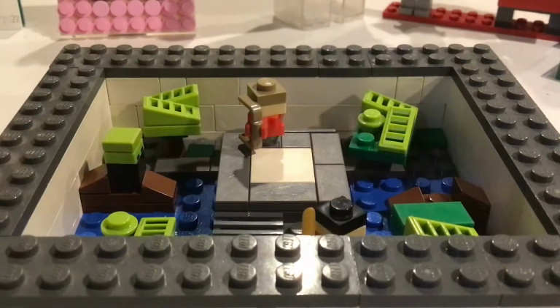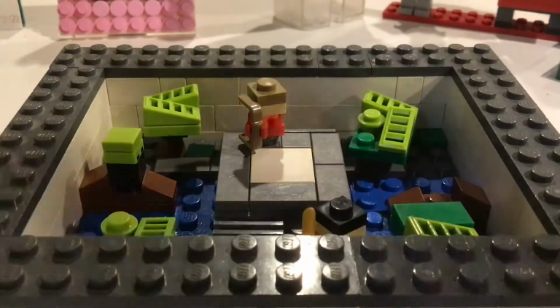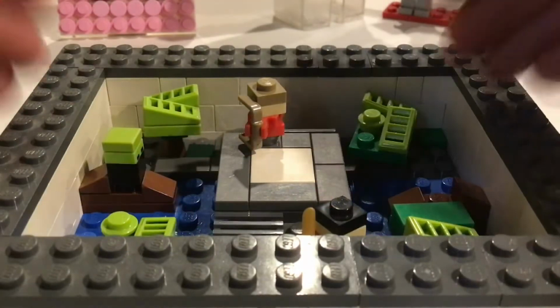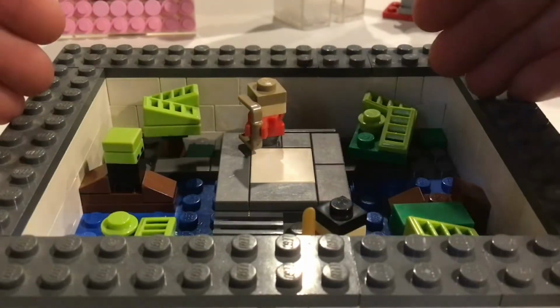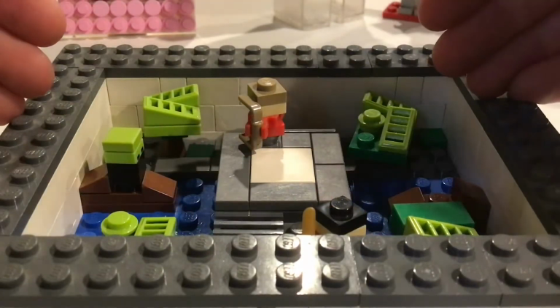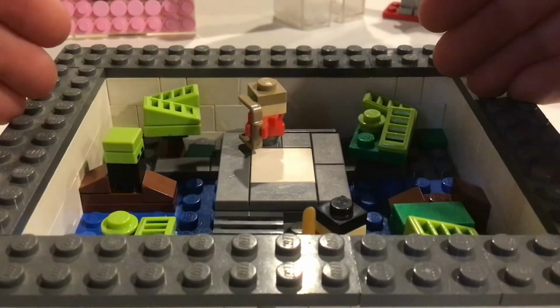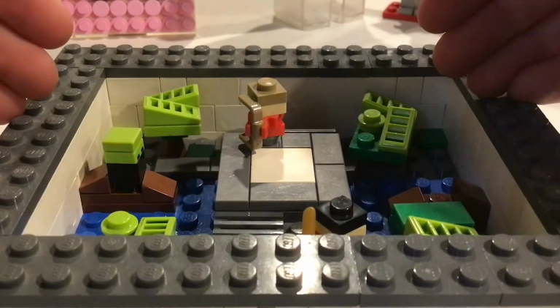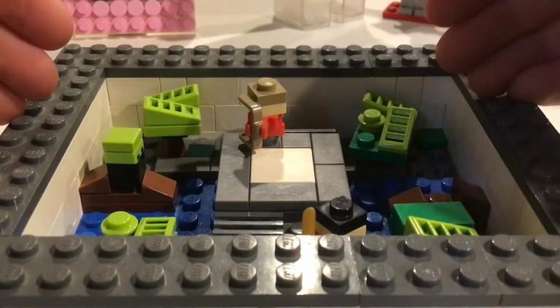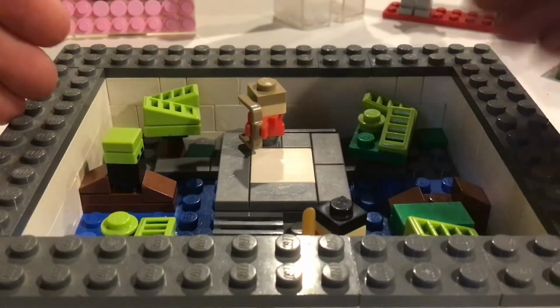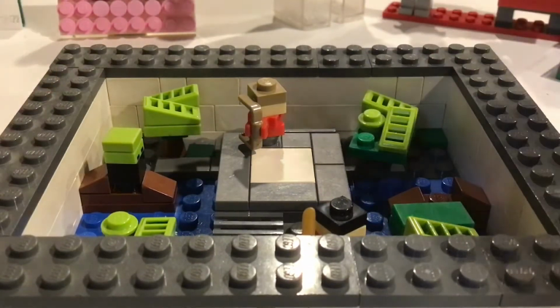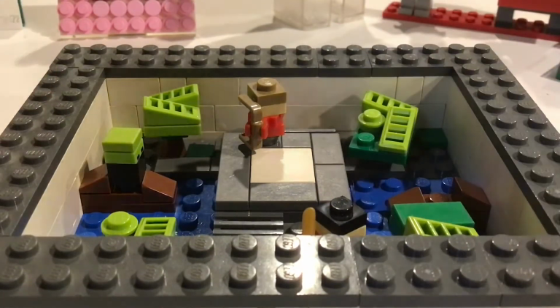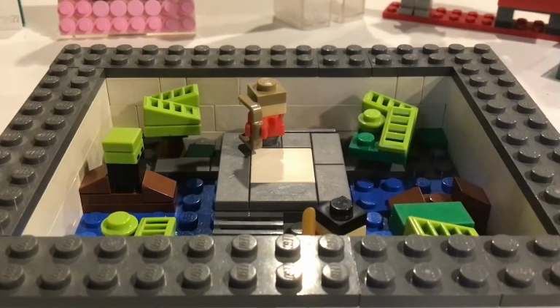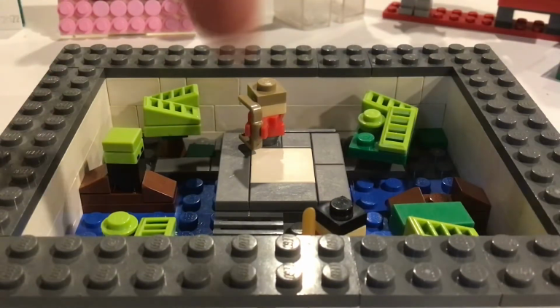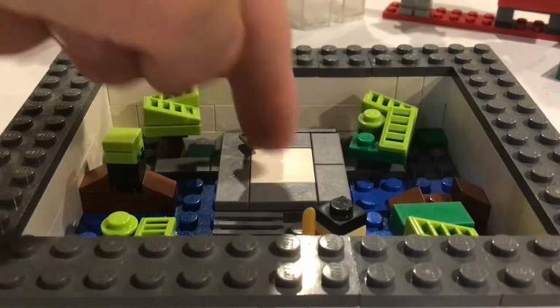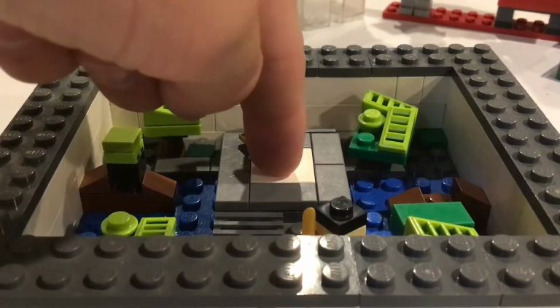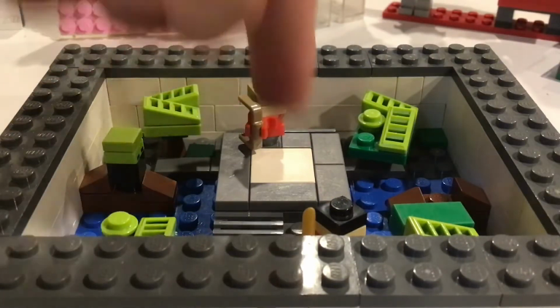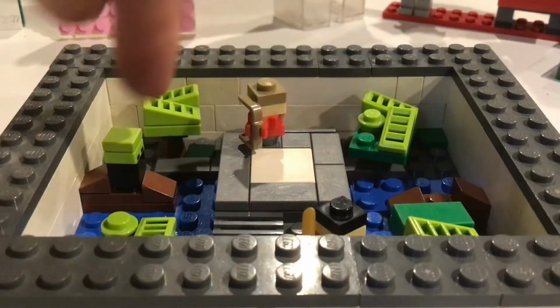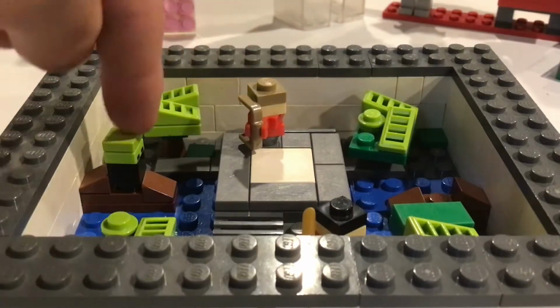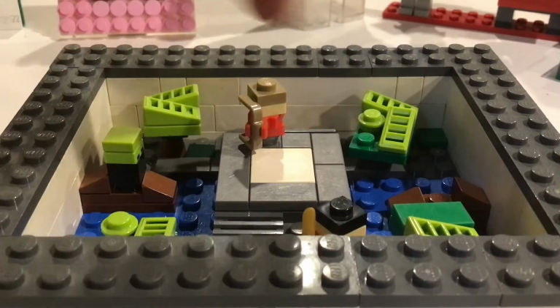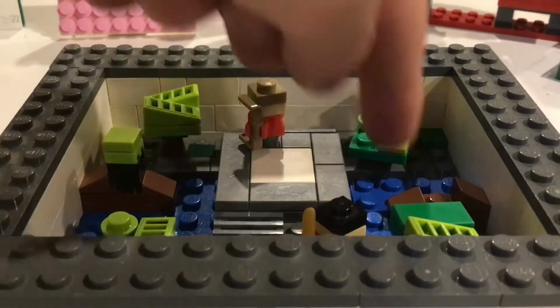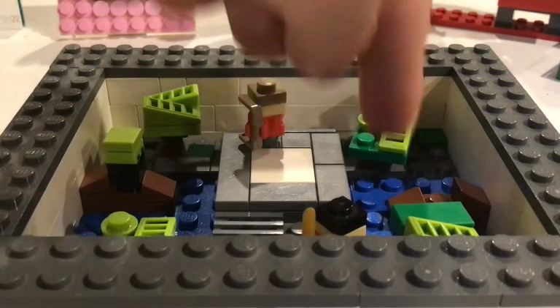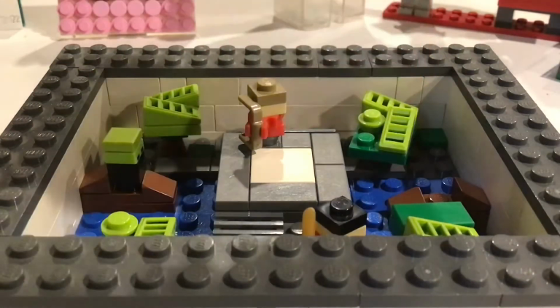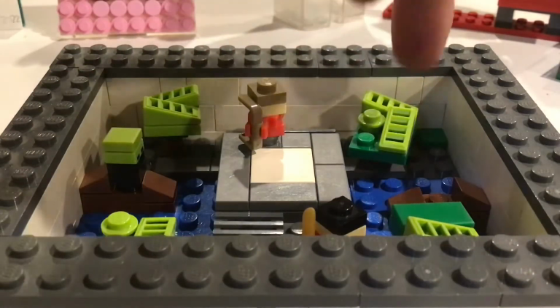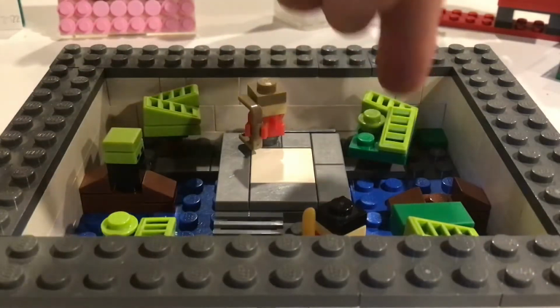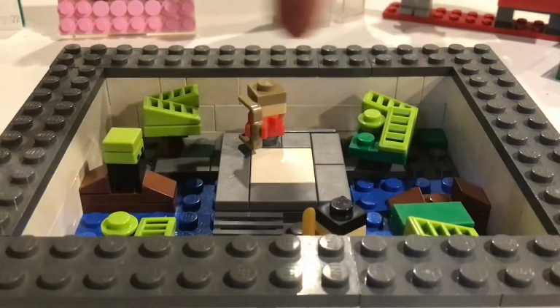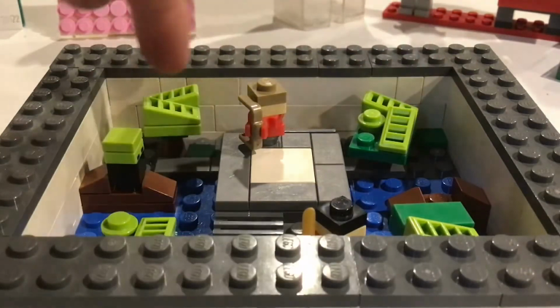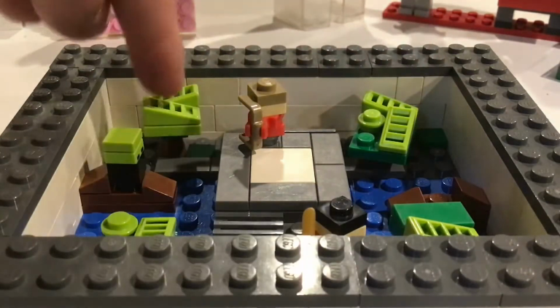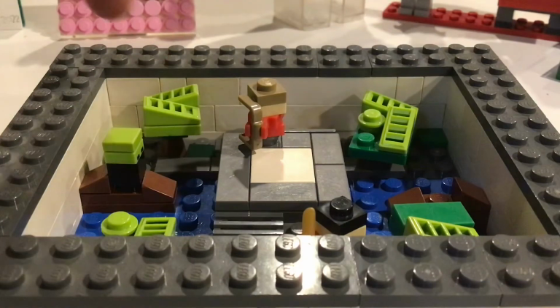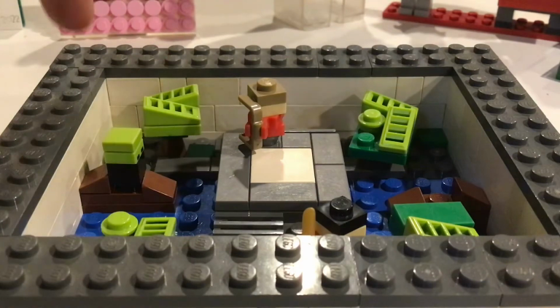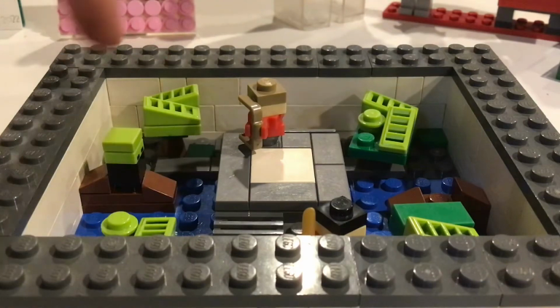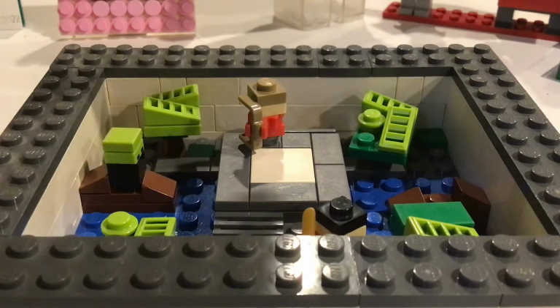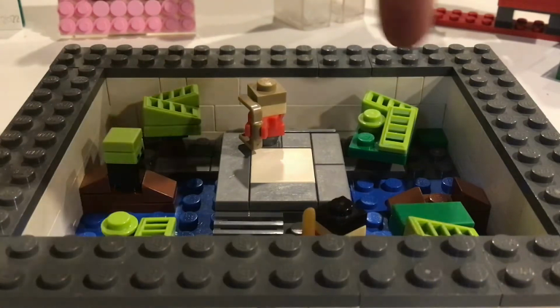This LEGO Mock has four parts: the bridge, the boats, the trees, and the edges.